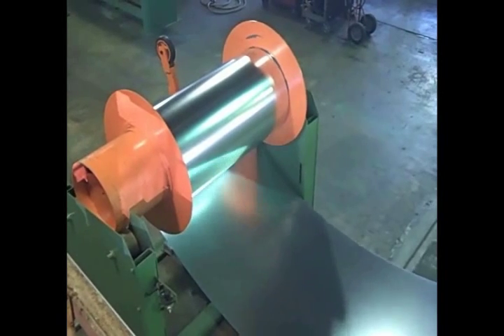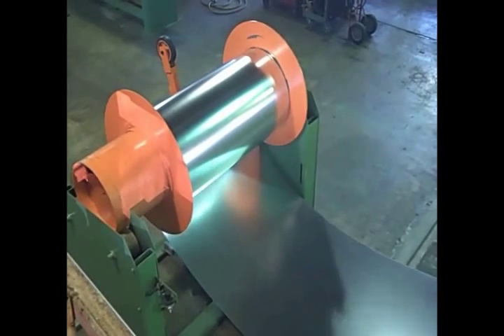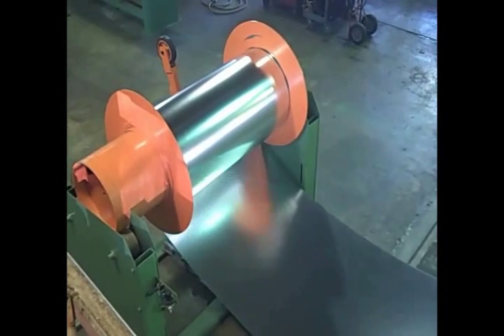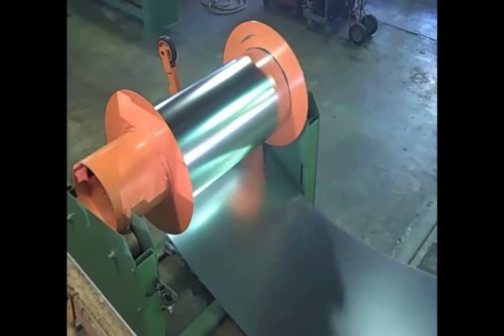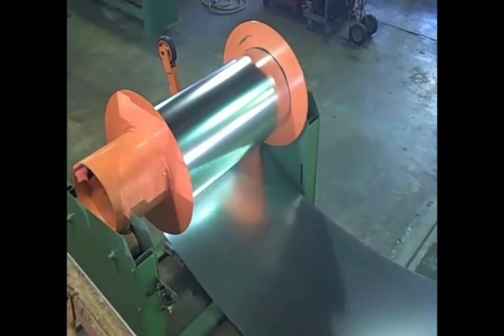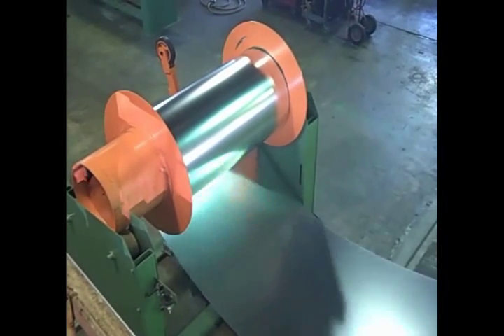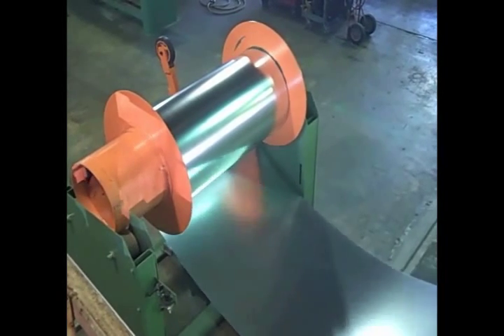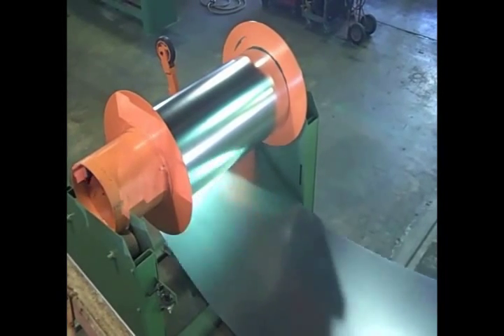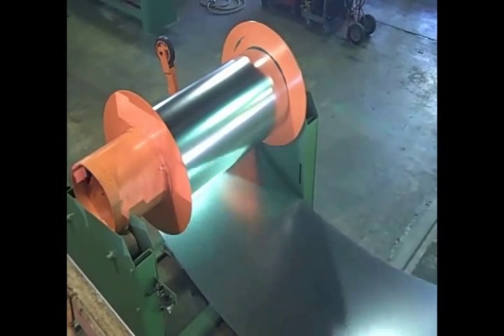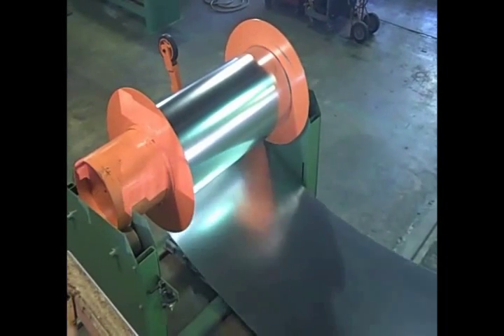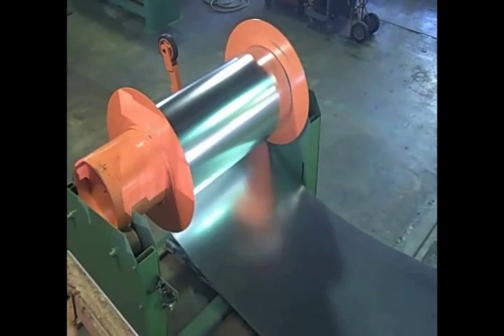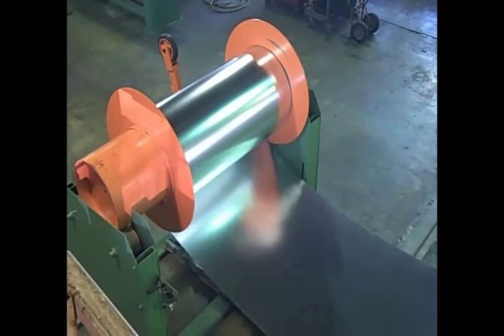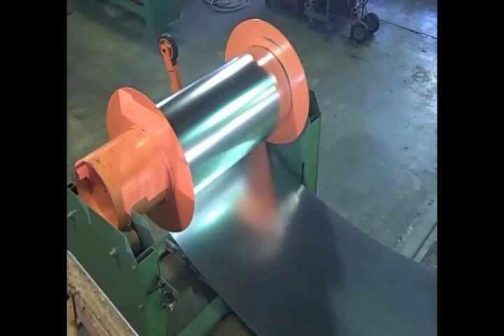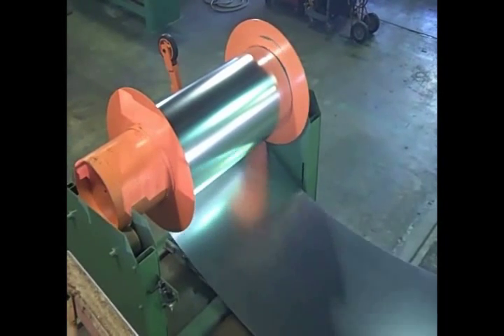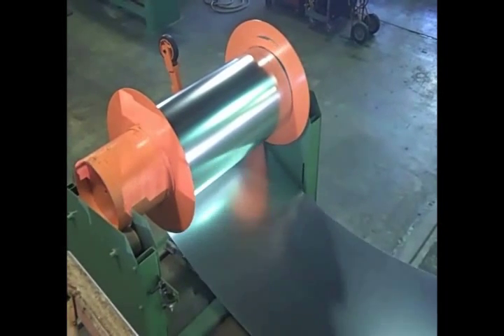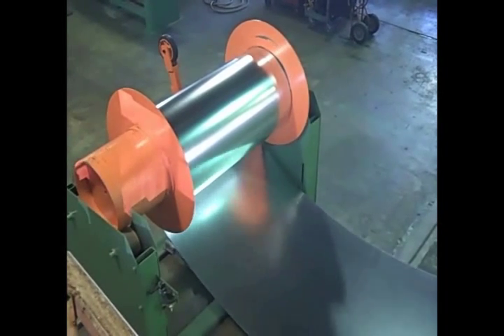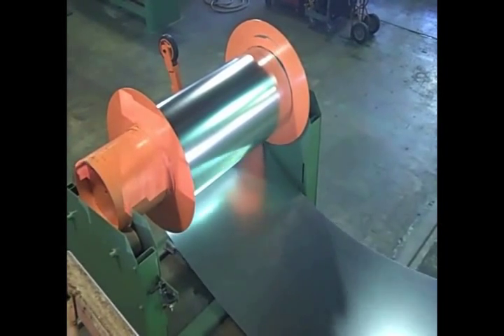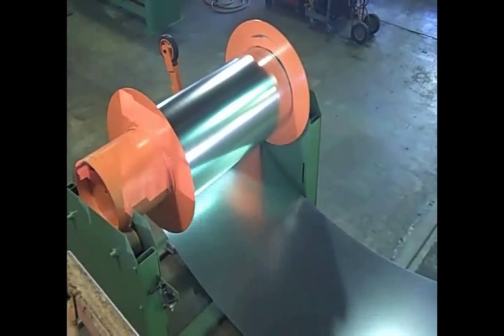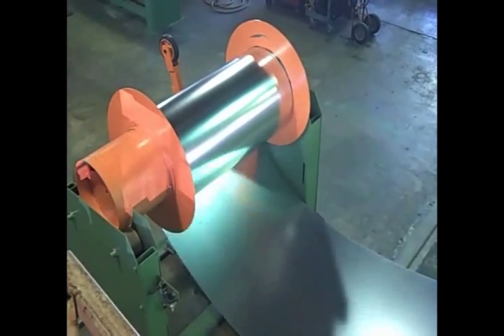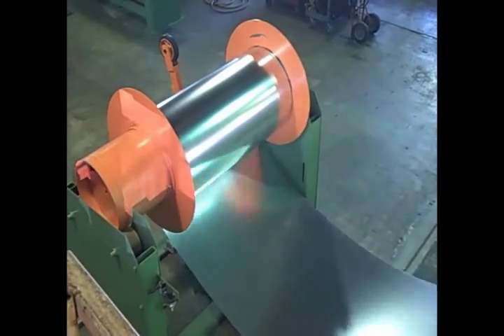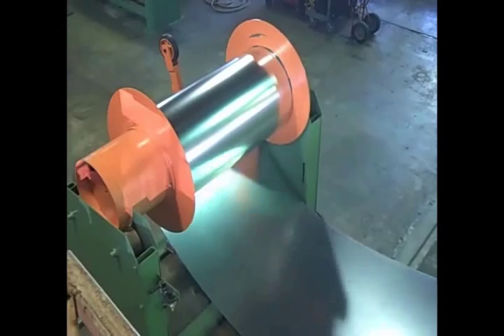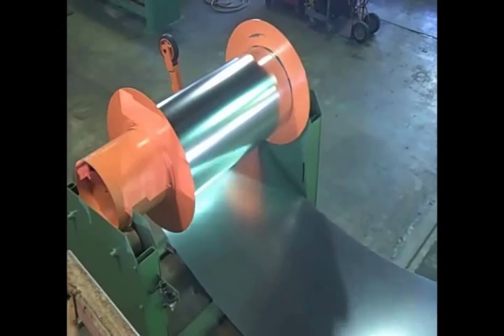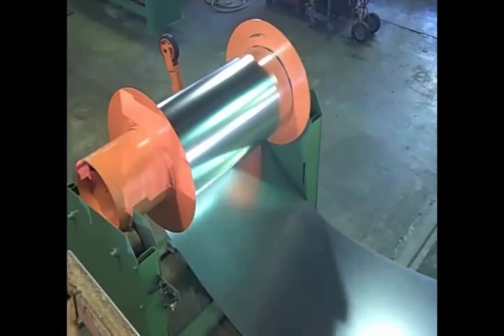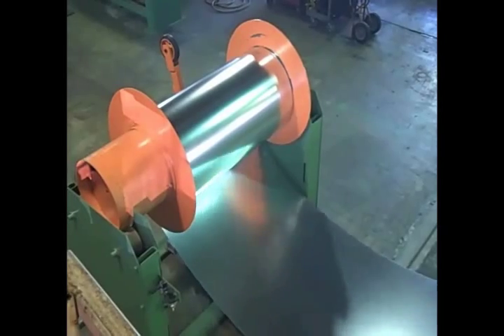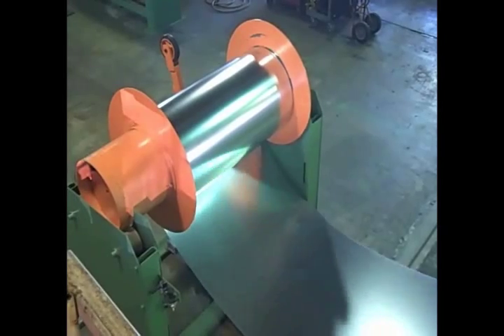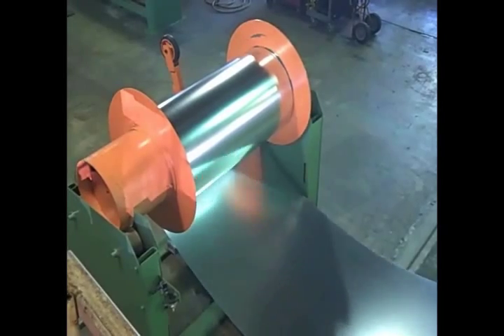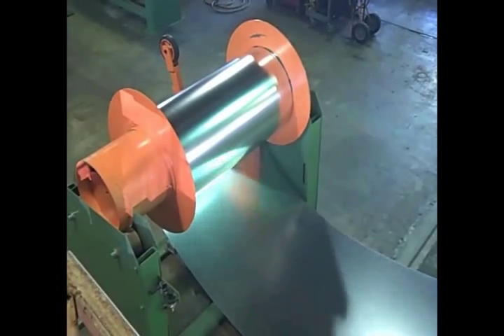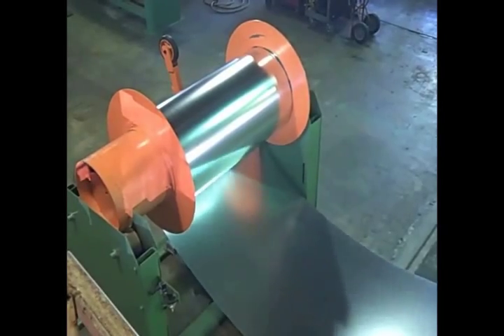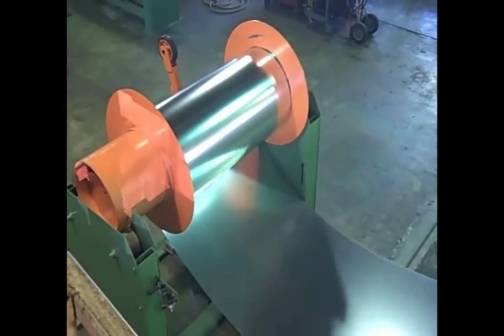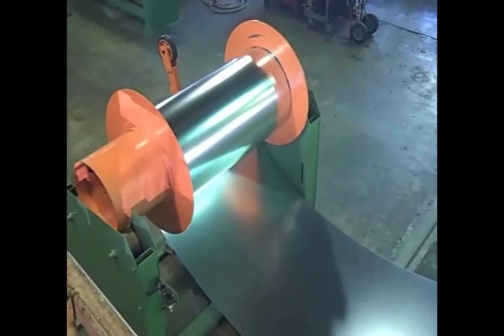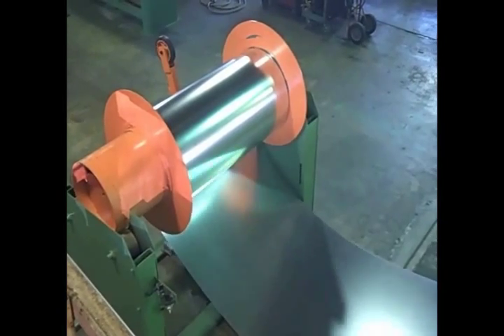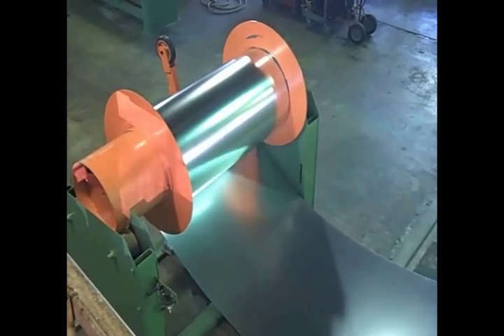A pneumatic hold-down arm is provided to assist in feeding and rewinding the coil strip into the coil feed system.